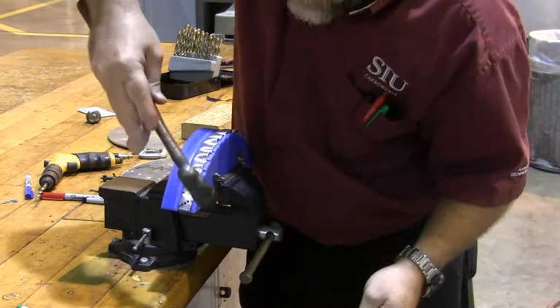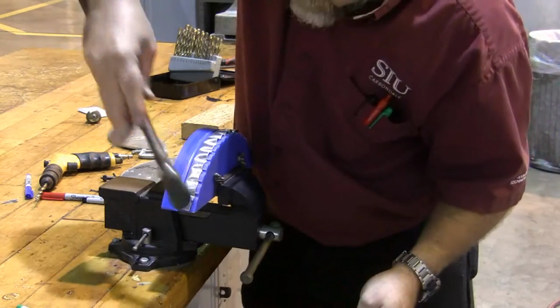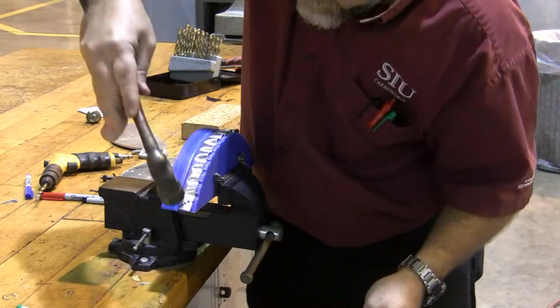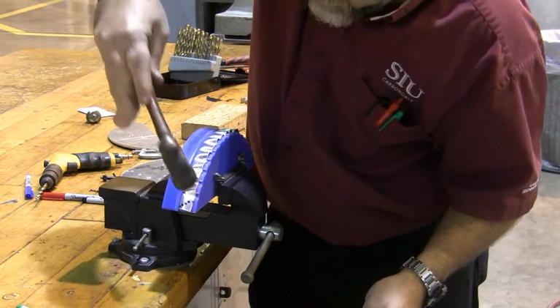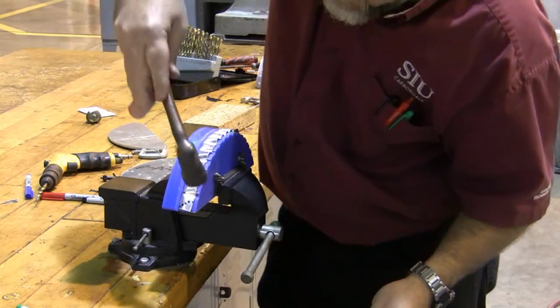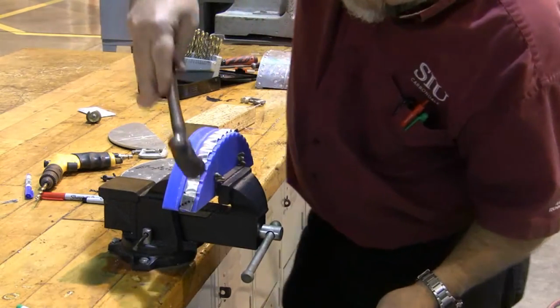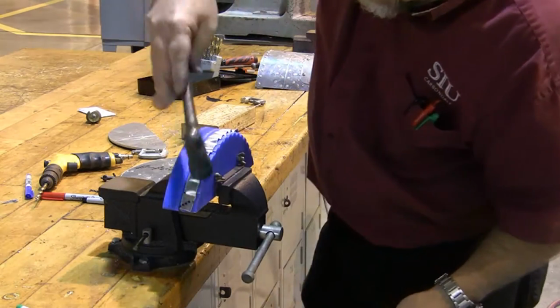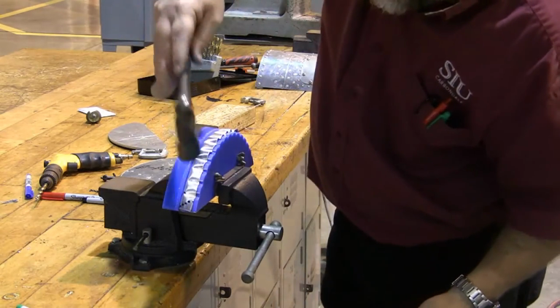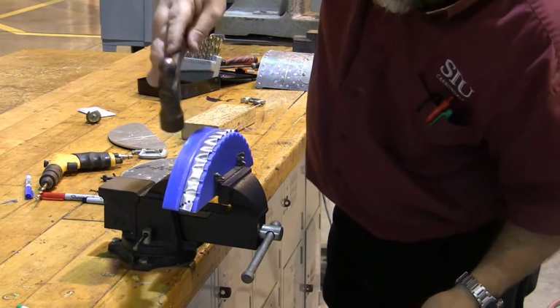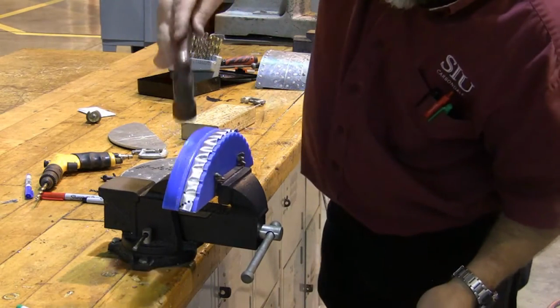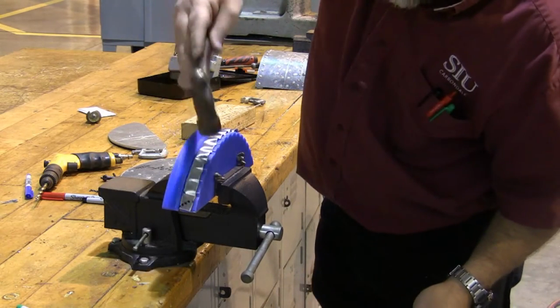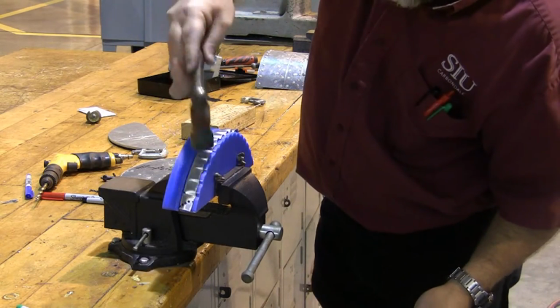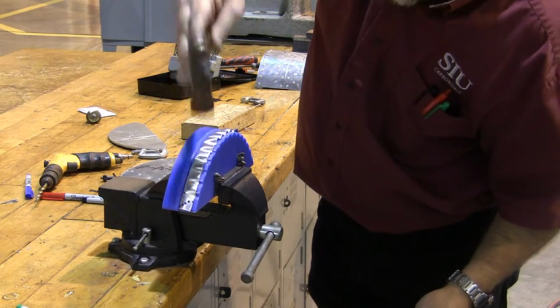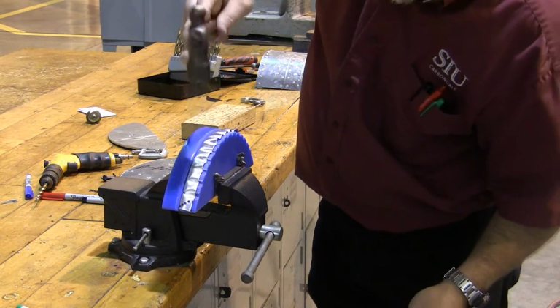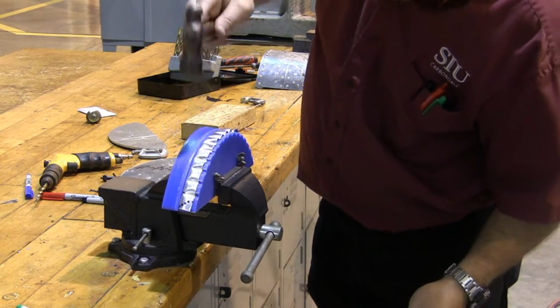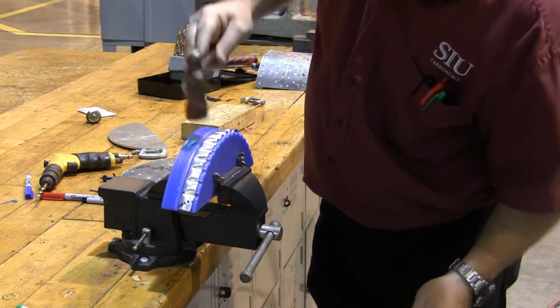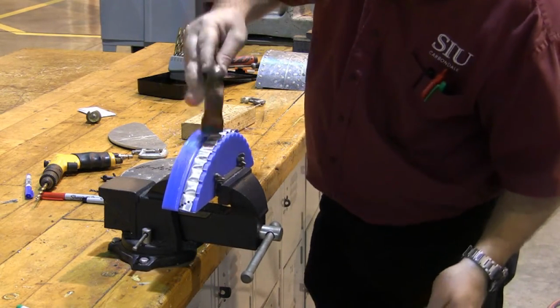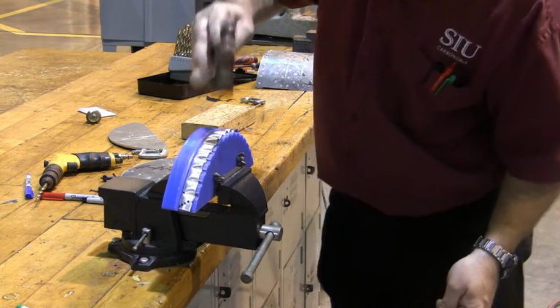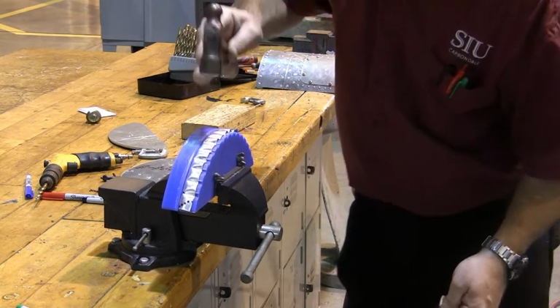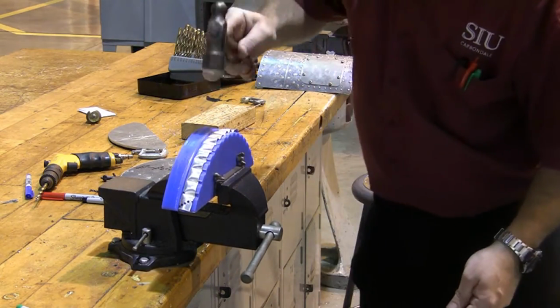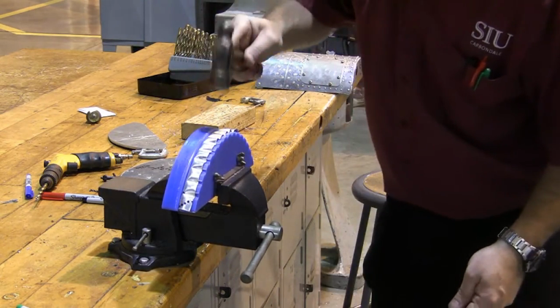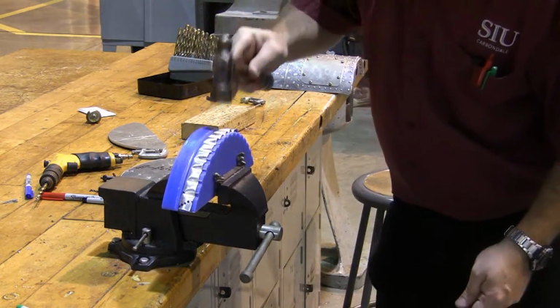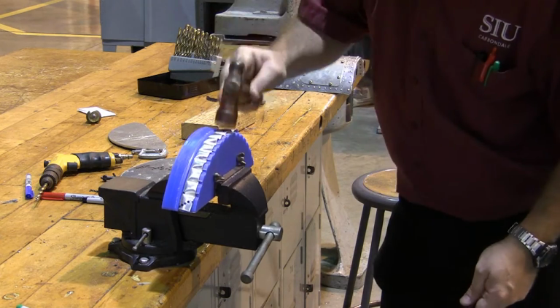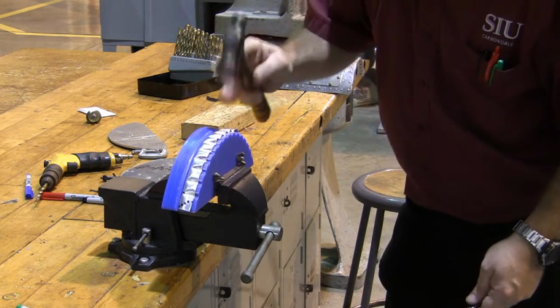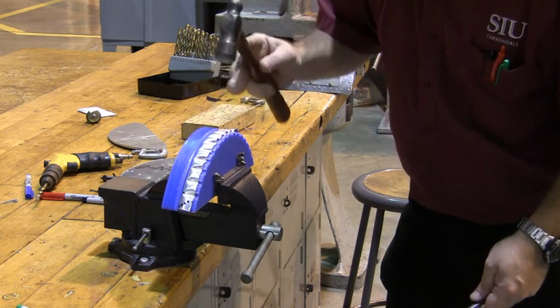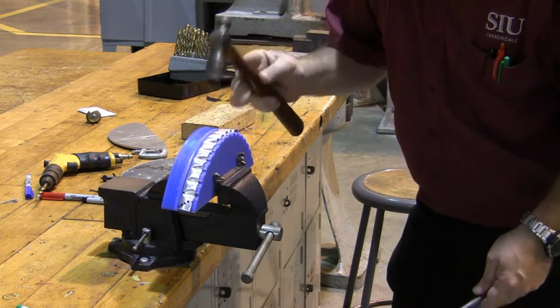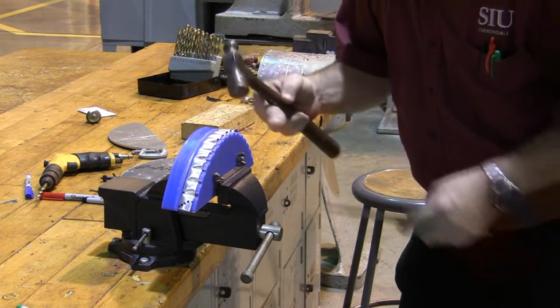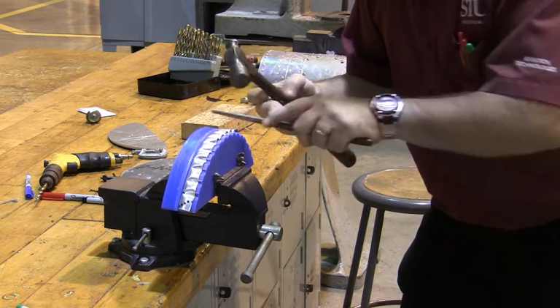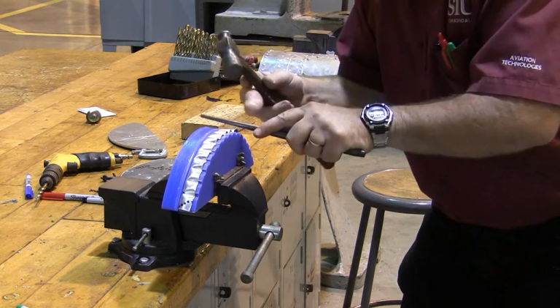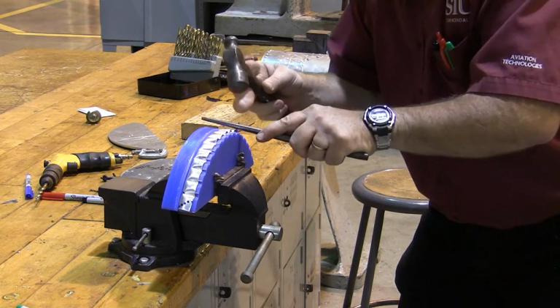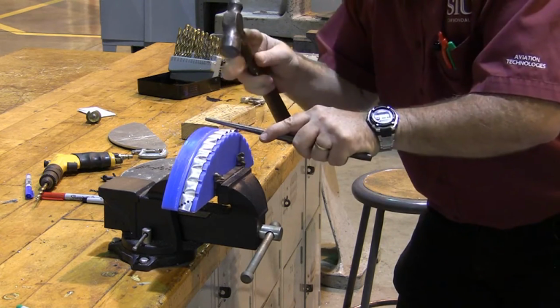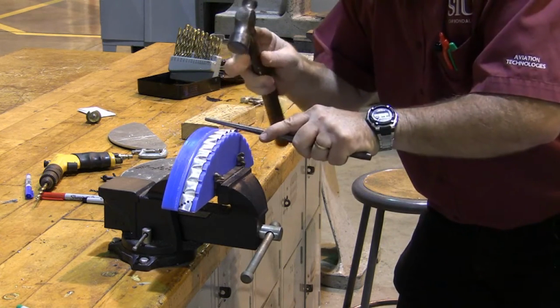Now I'm getting close, and I can come back over here and work it down over my flange.